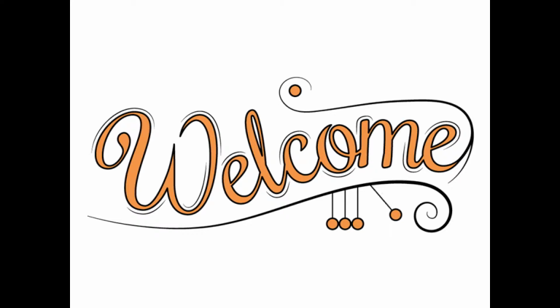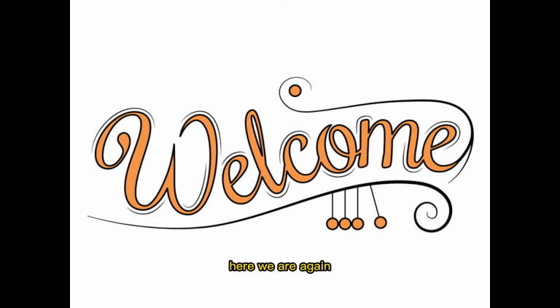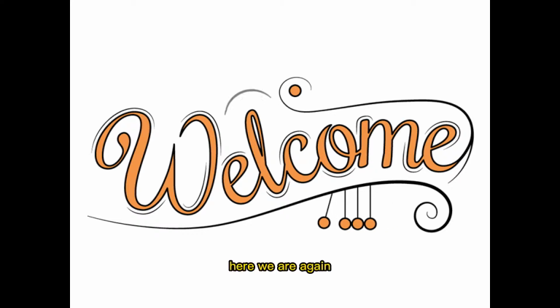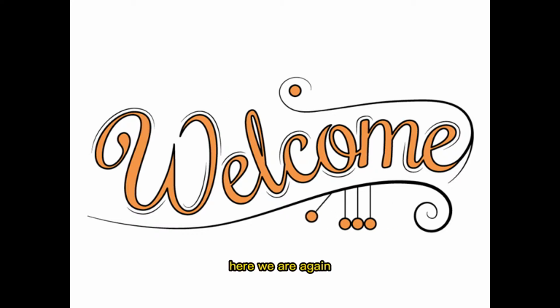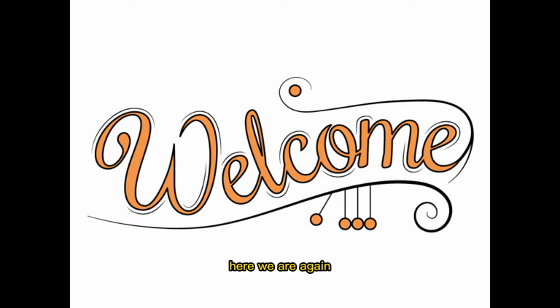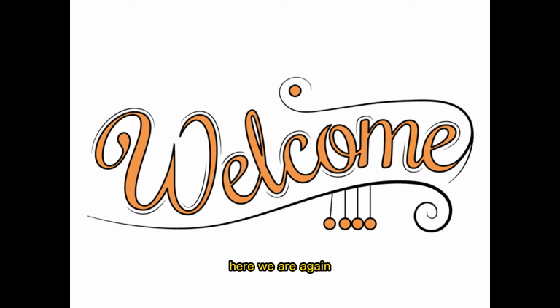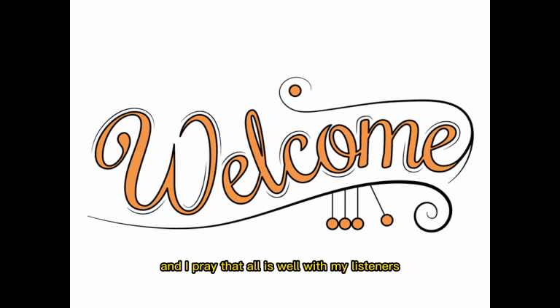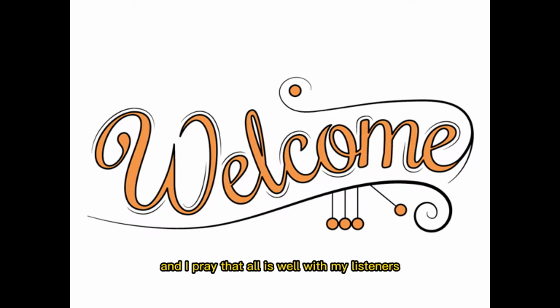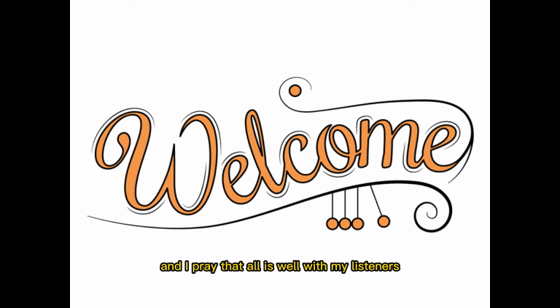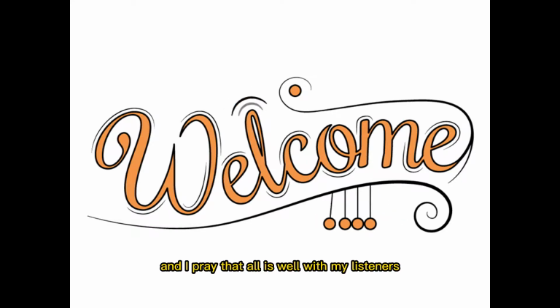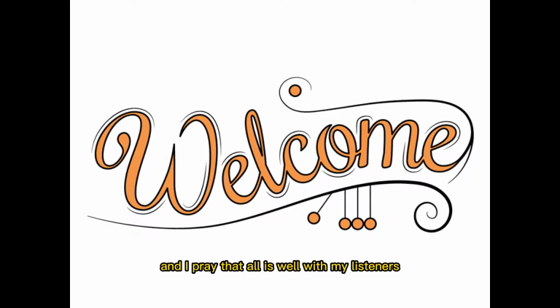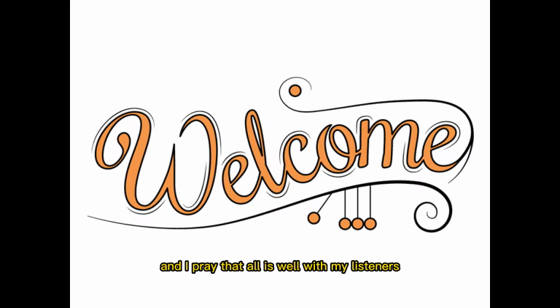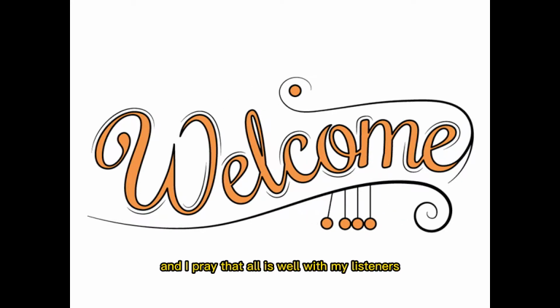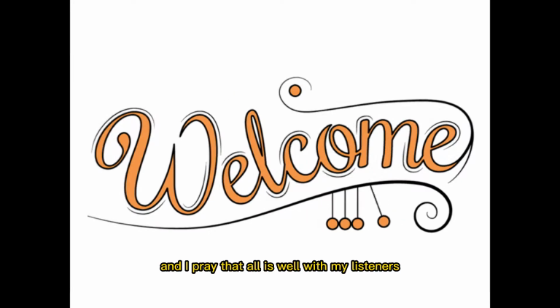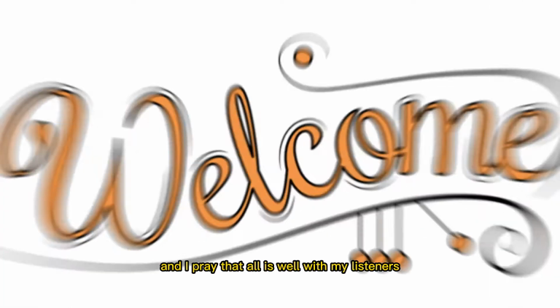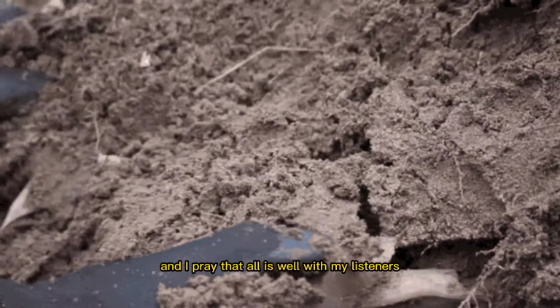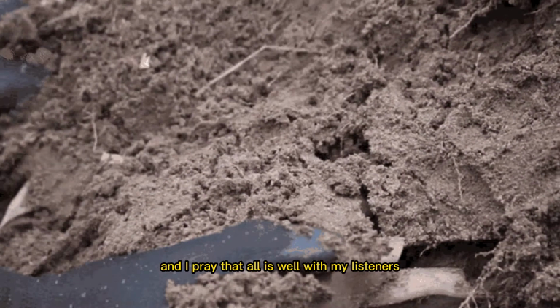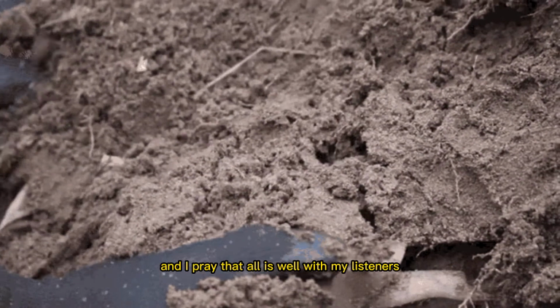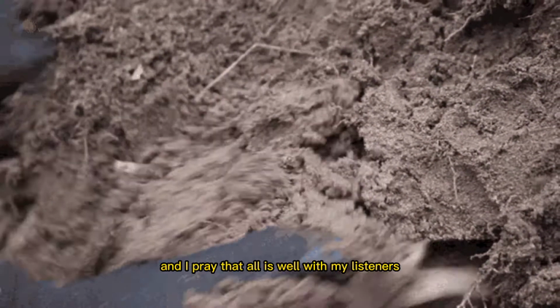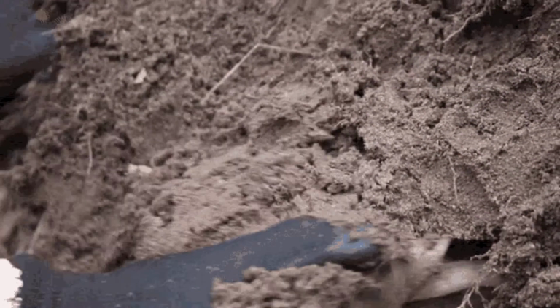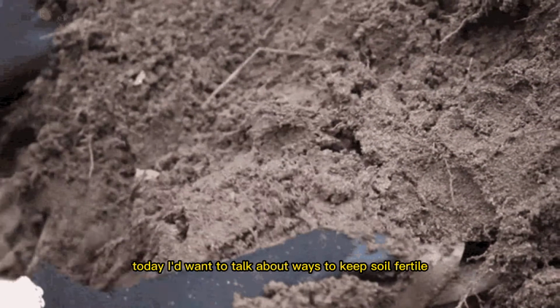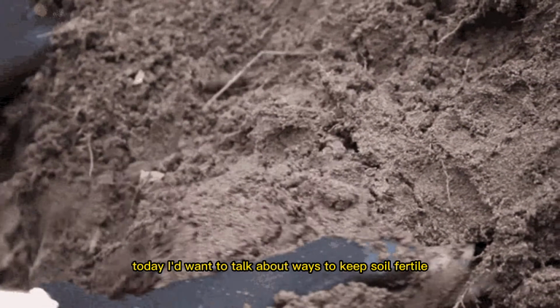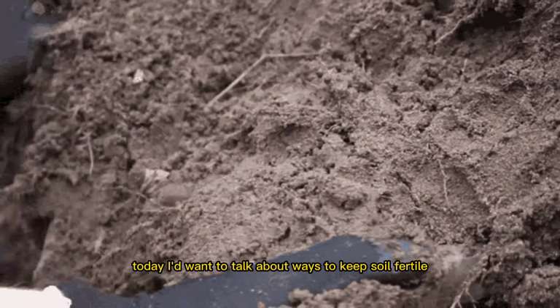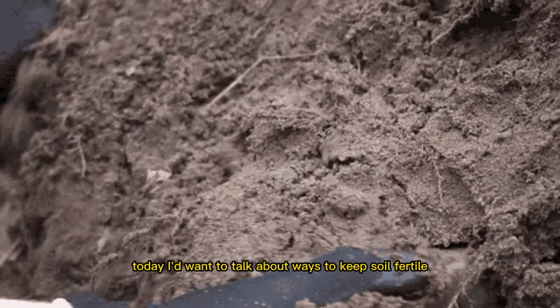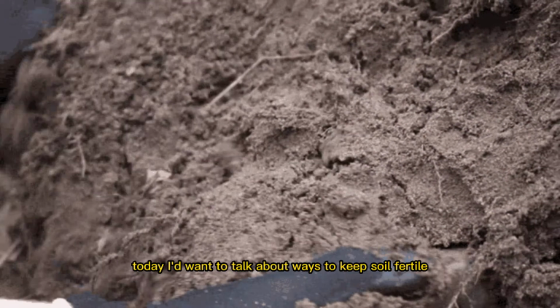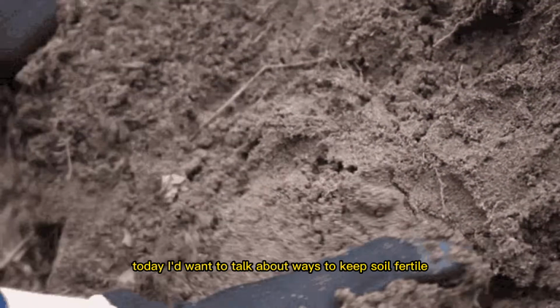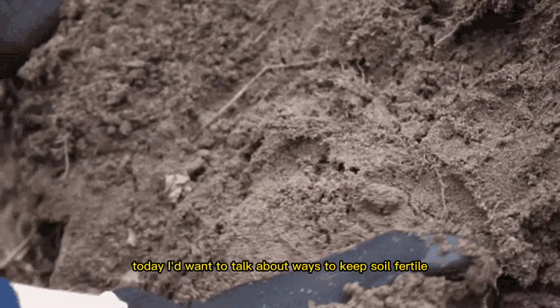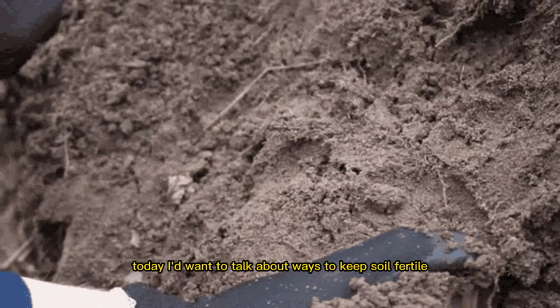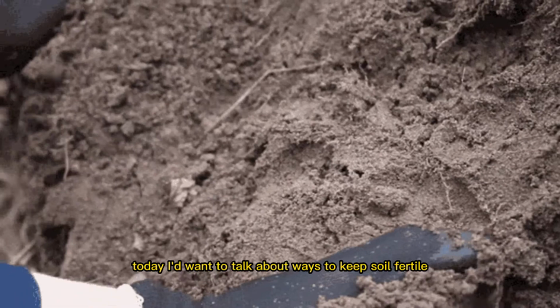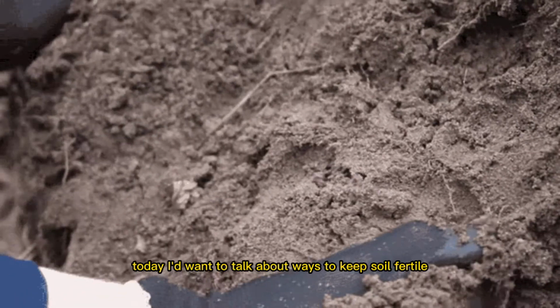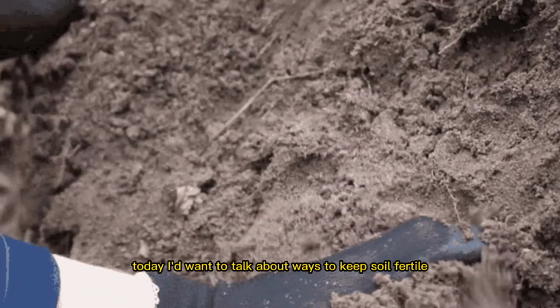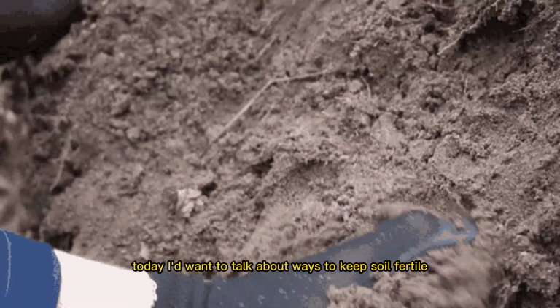Here we are again, and I pray that all is well with my listeners. Today I'd want to talk about ways to keep soil fertile.